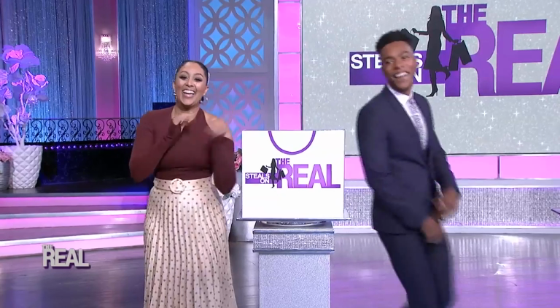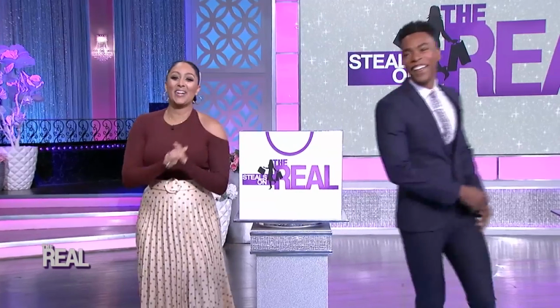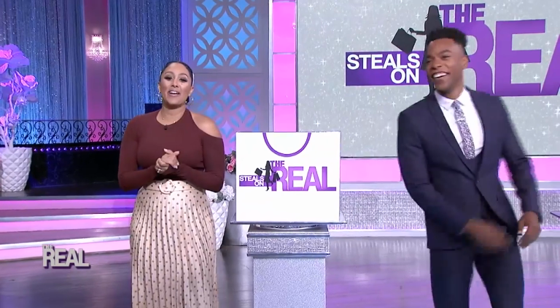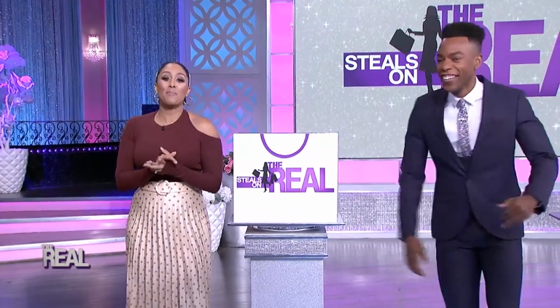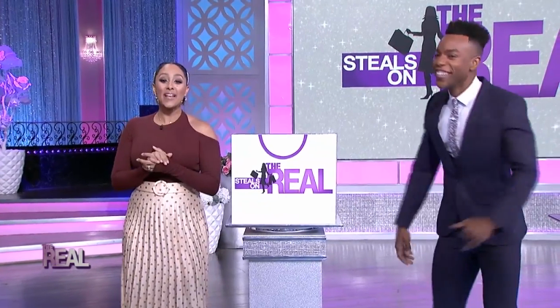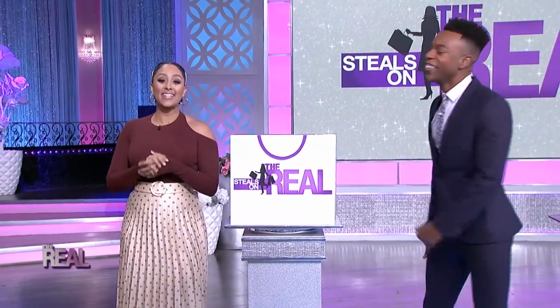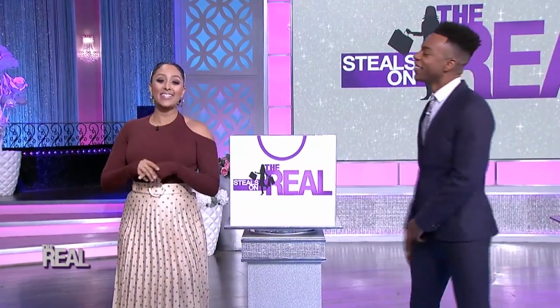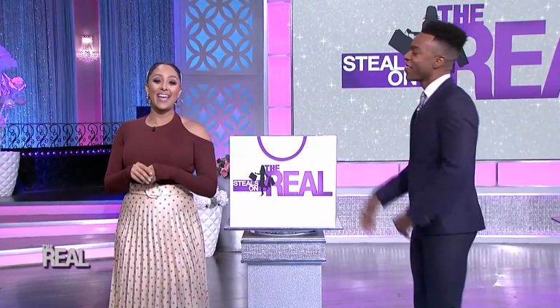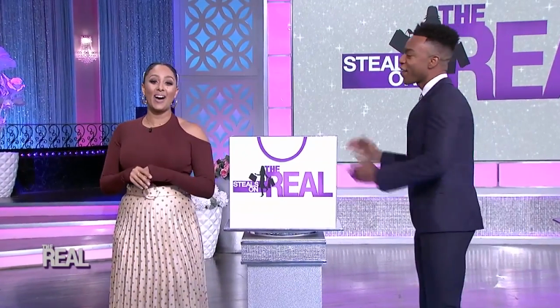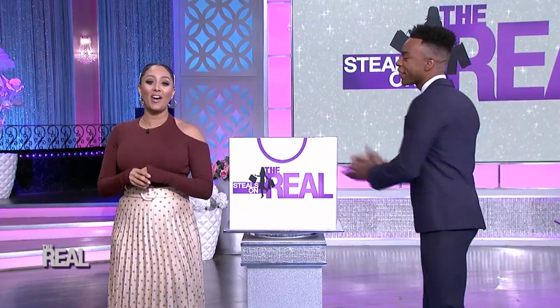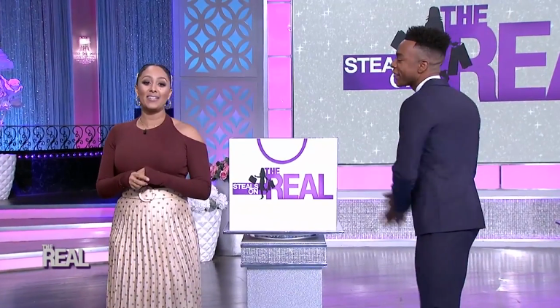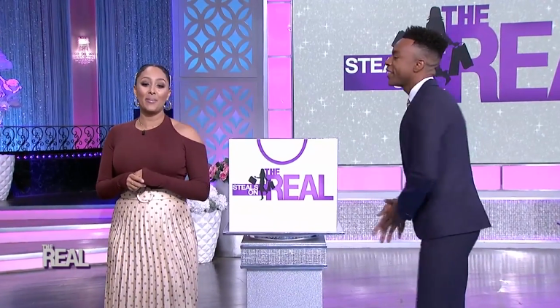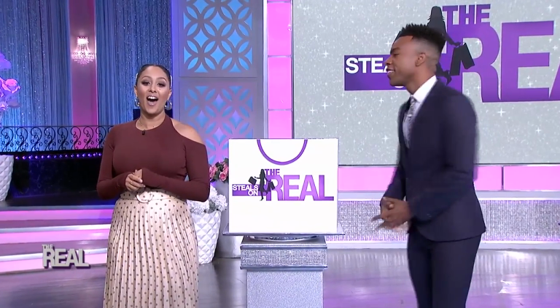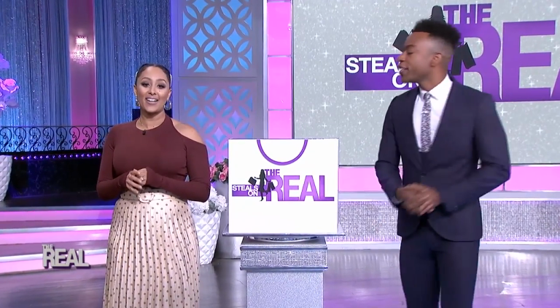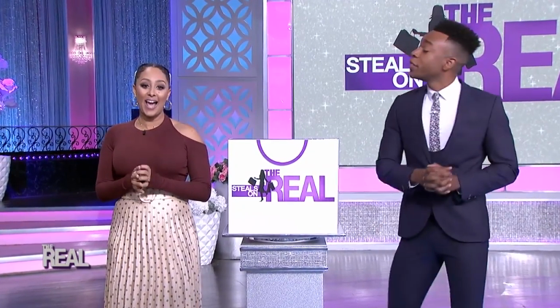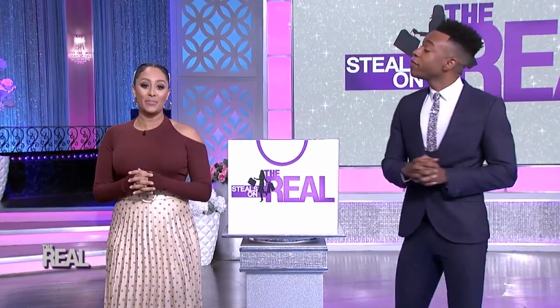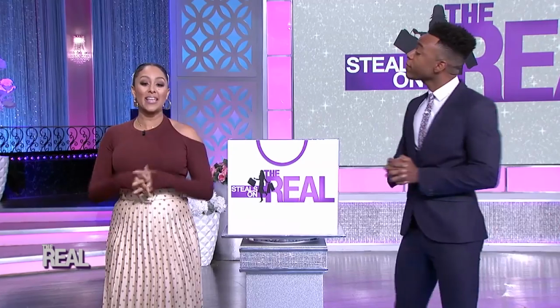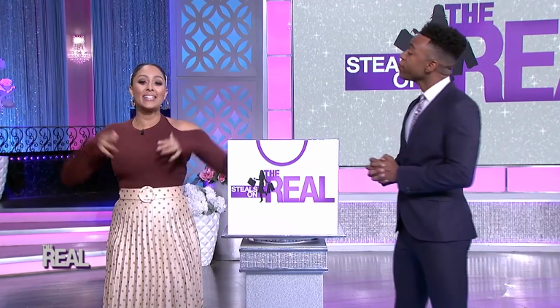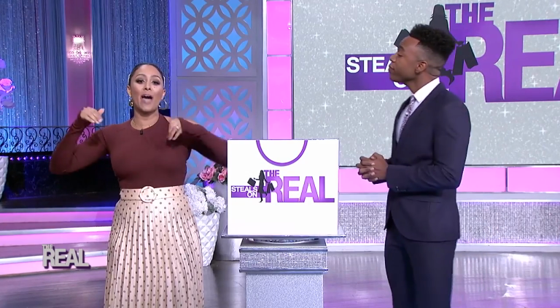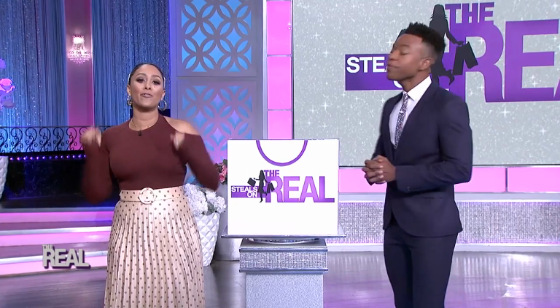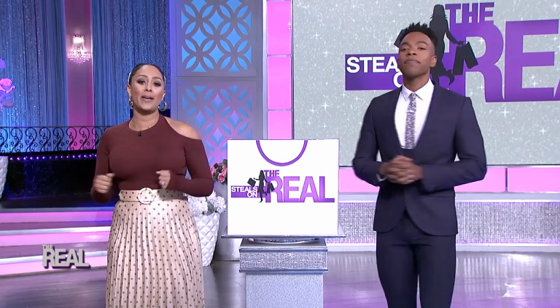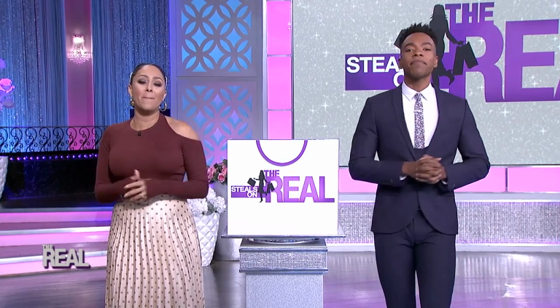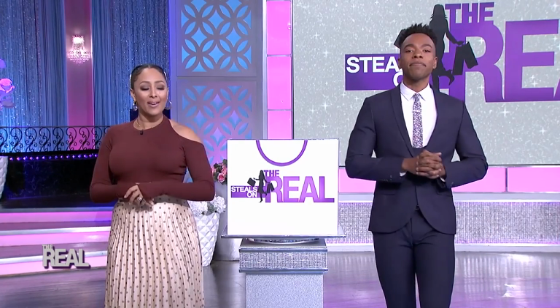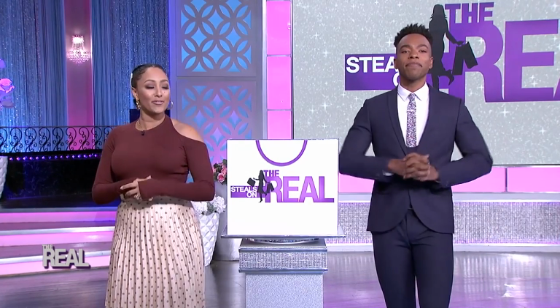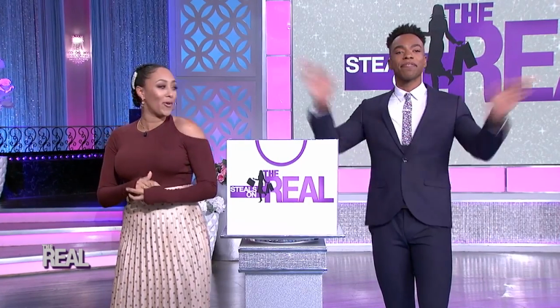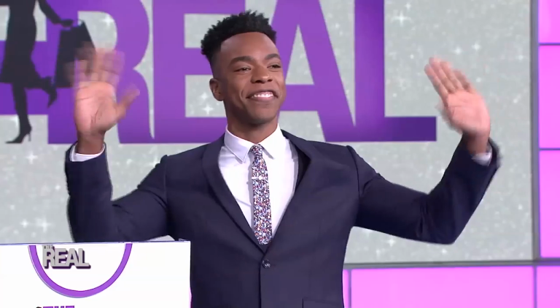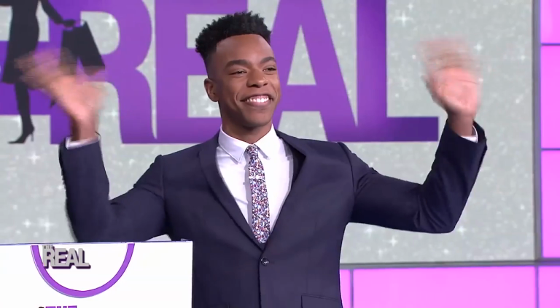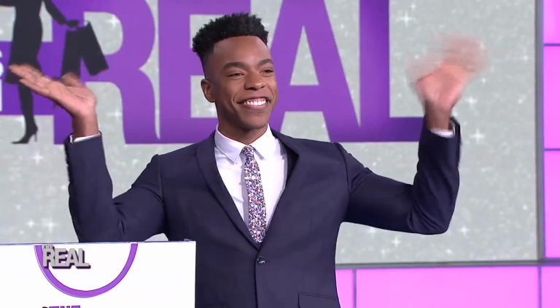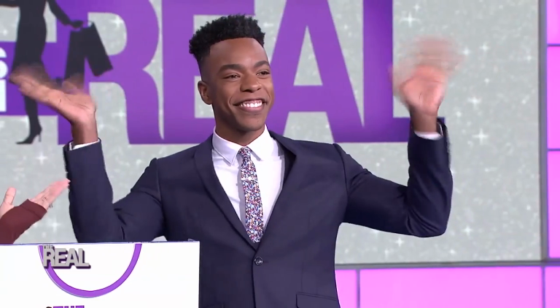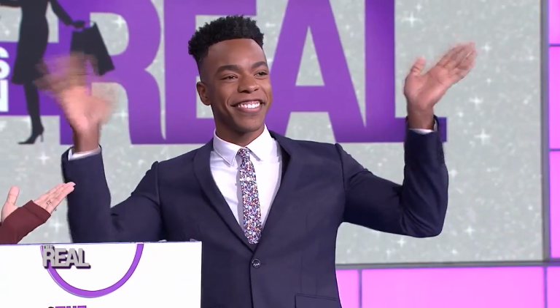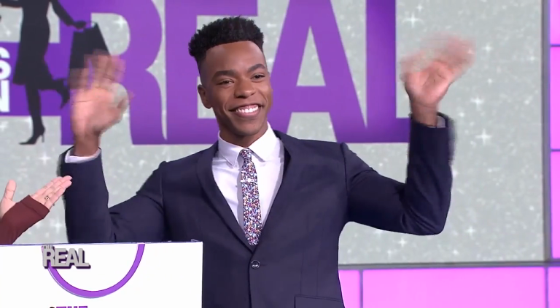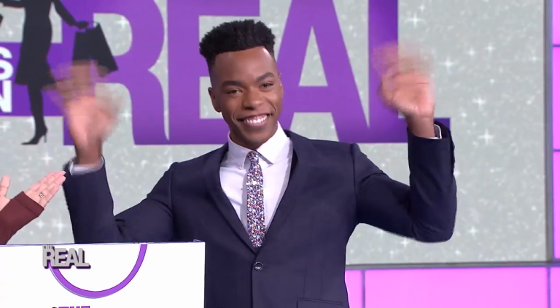Here to bring you the best deals in town on some of the hottest items is our friend Emil from MorningSave.com. Emil!